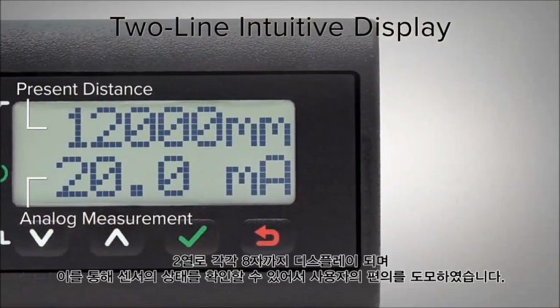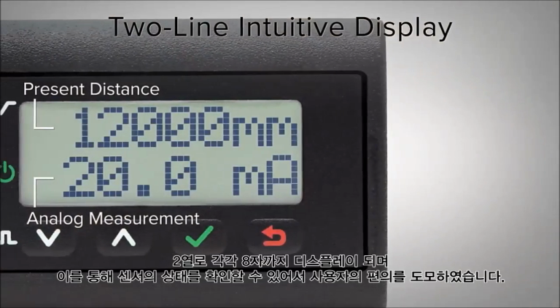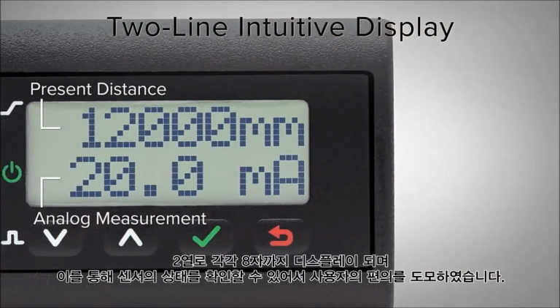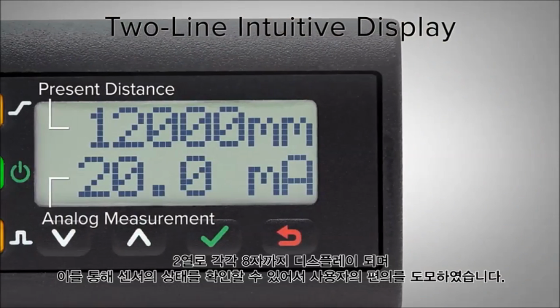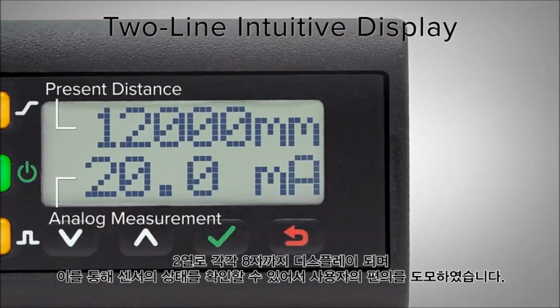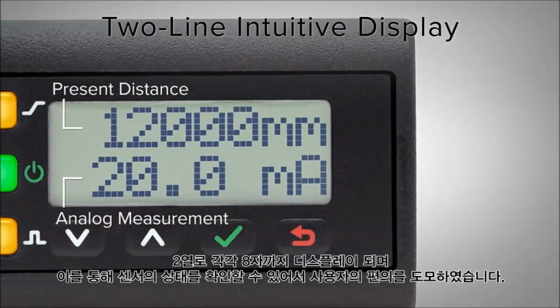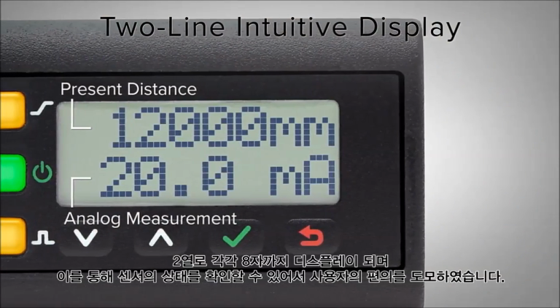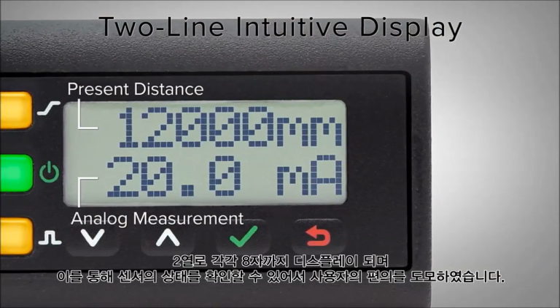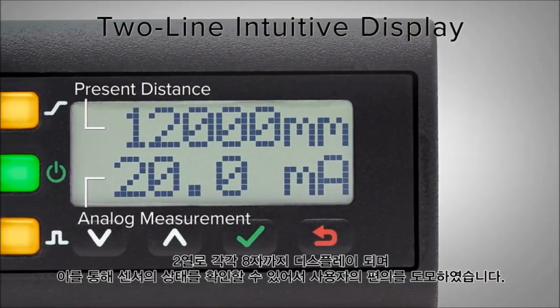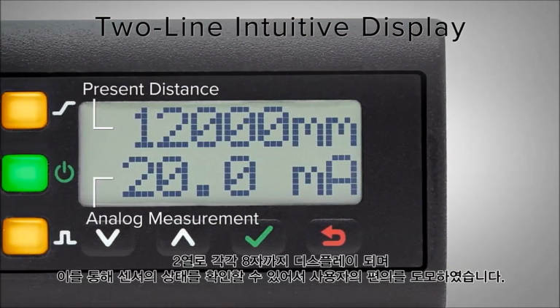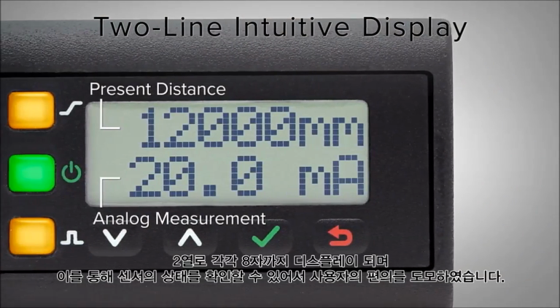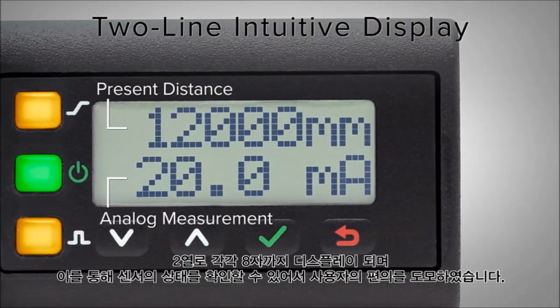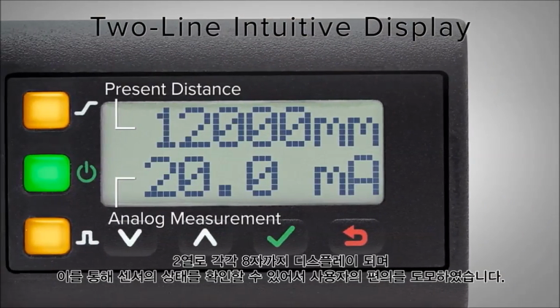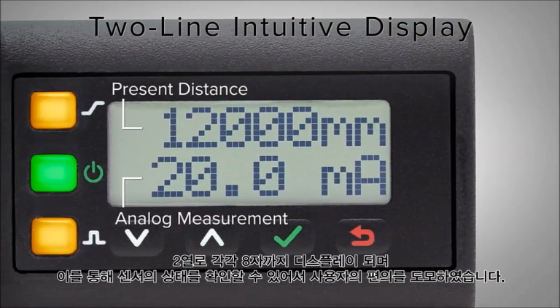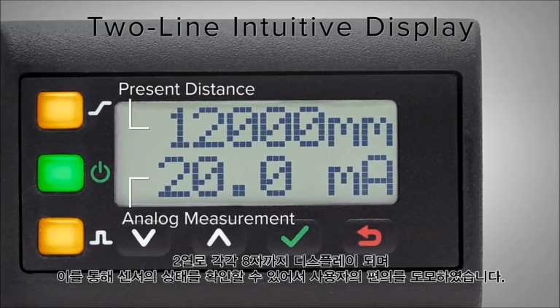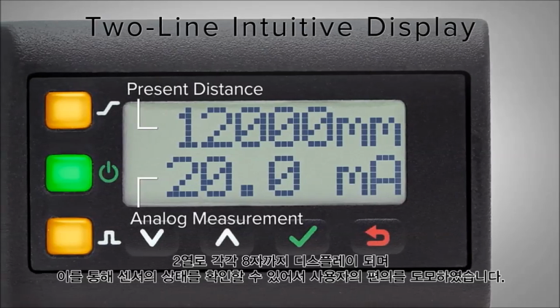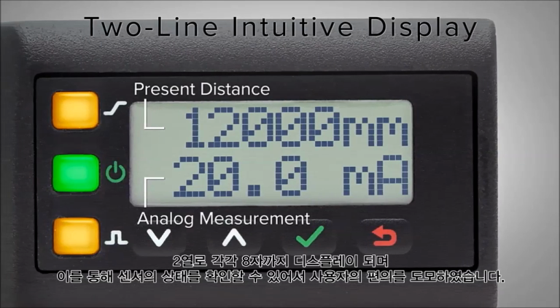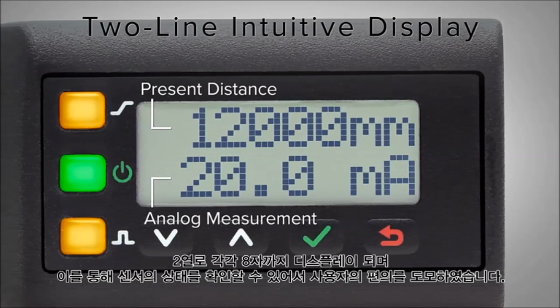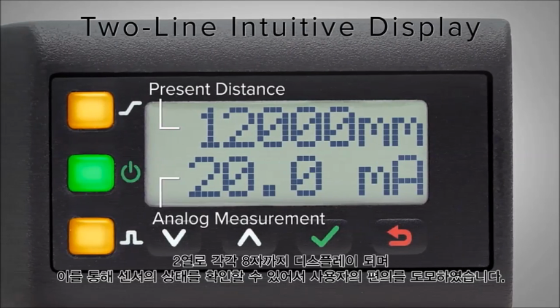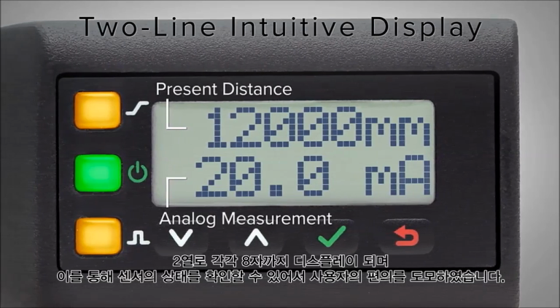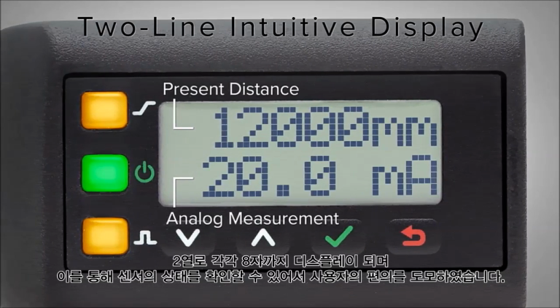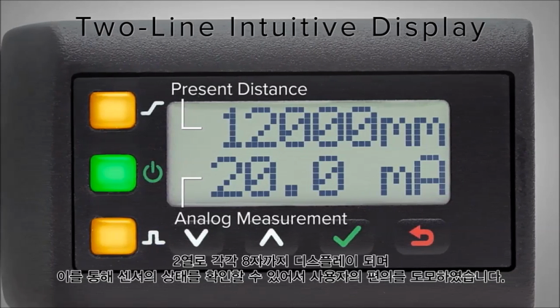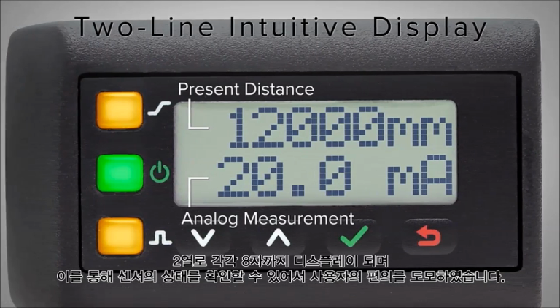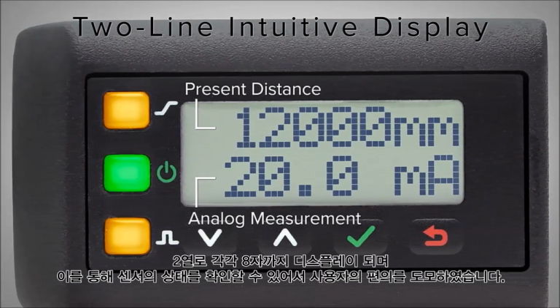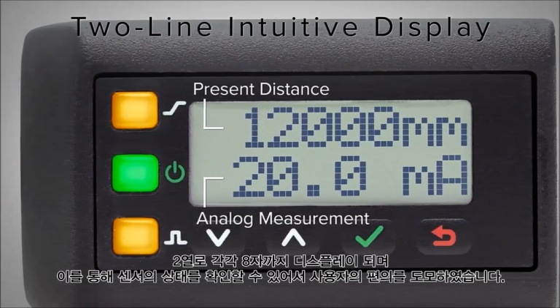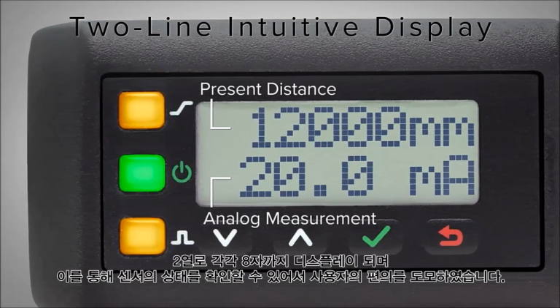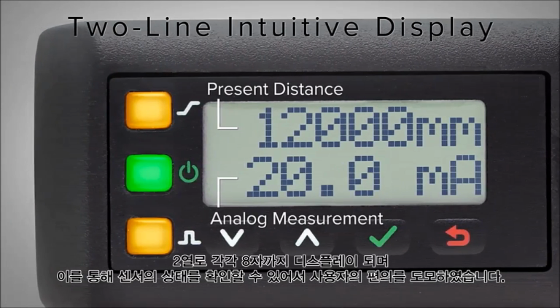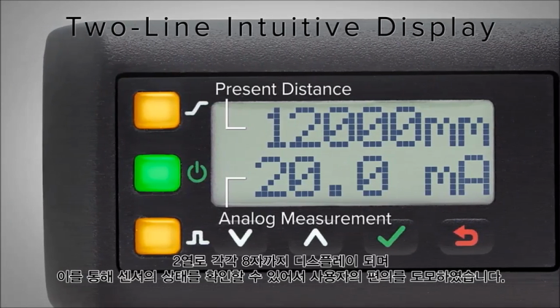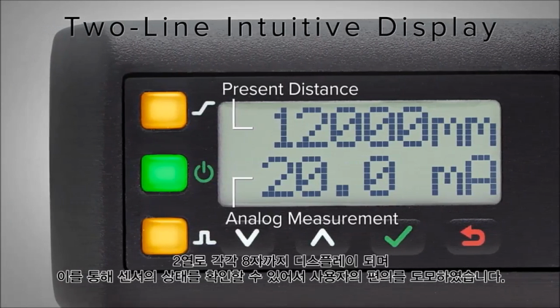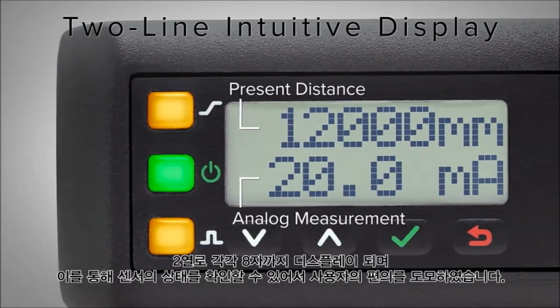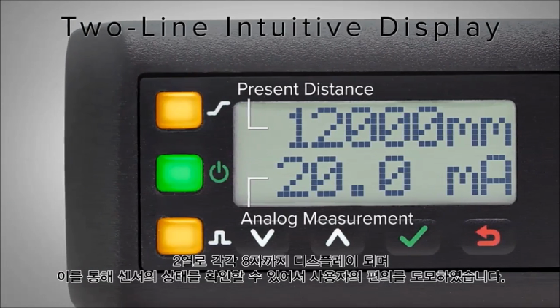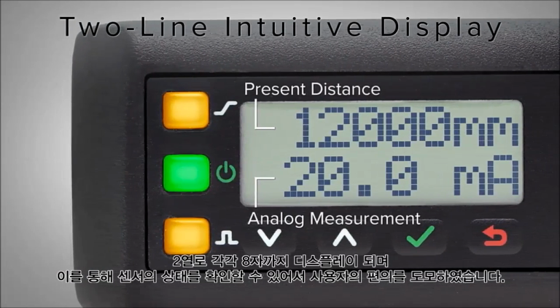With a two-line, eight-character intuitive display, it makes adjustments and menu navigation simple and easy to read.